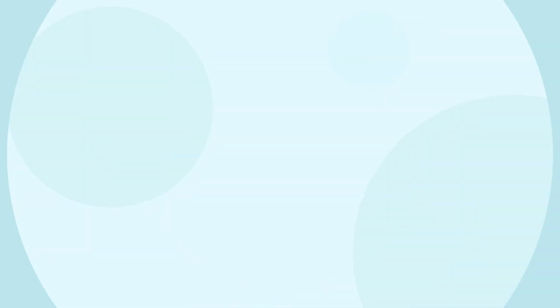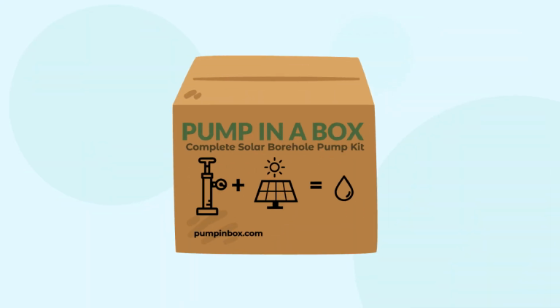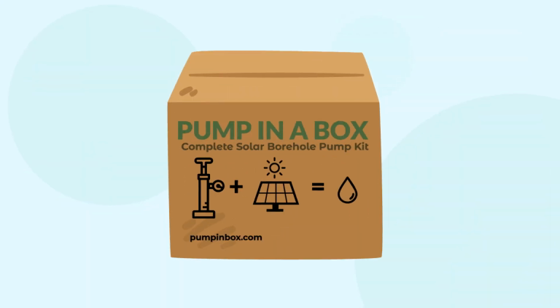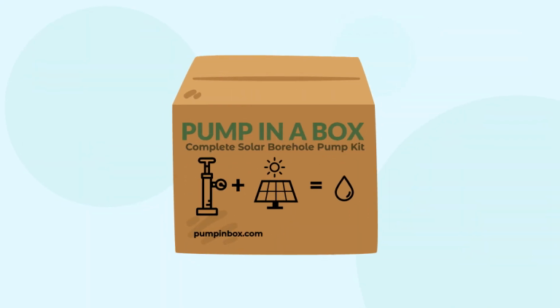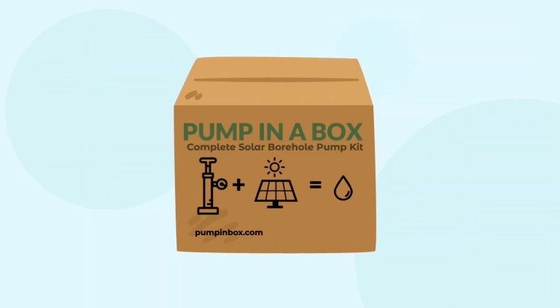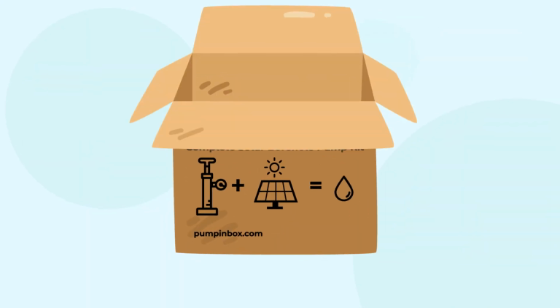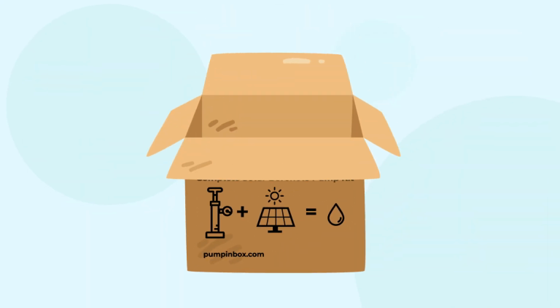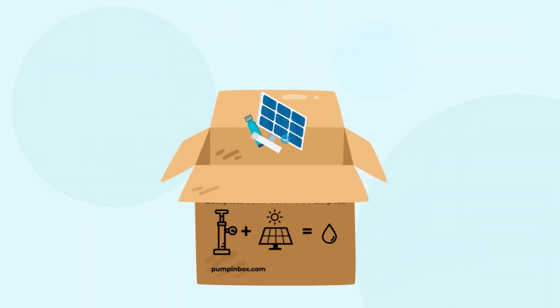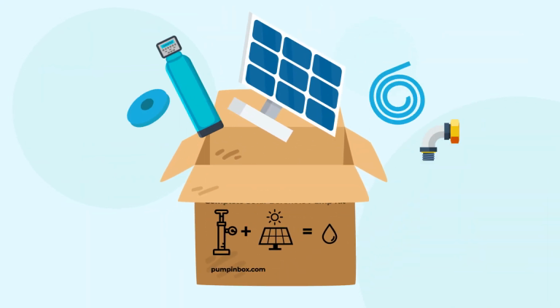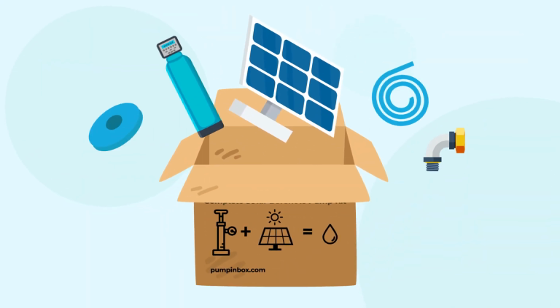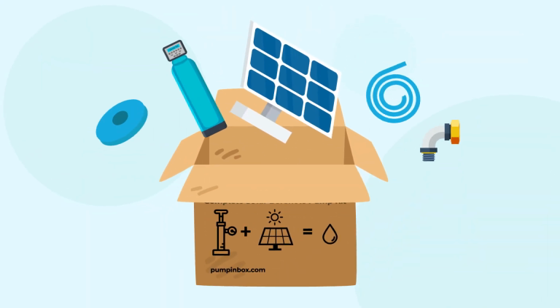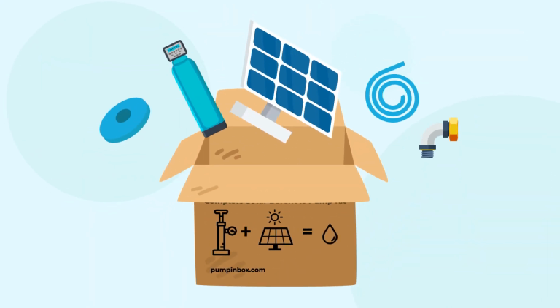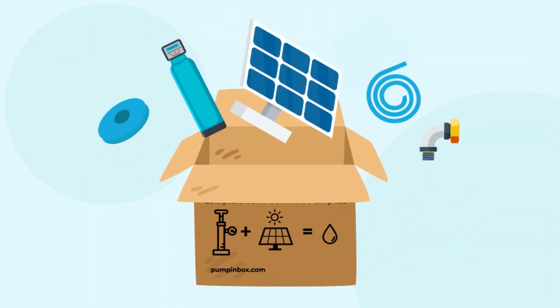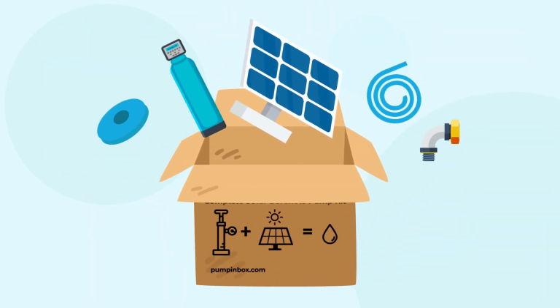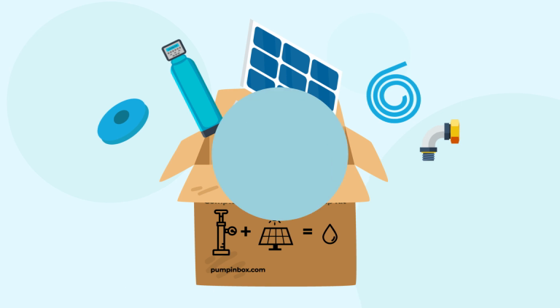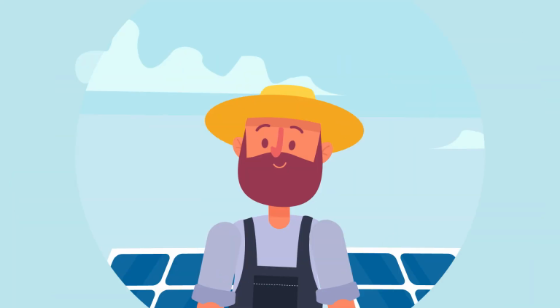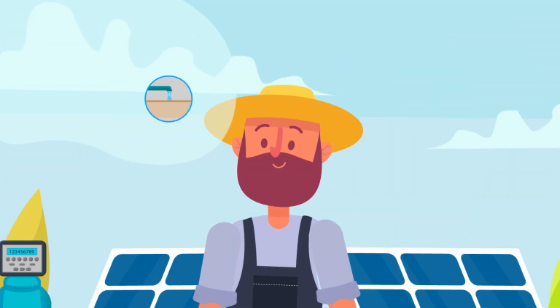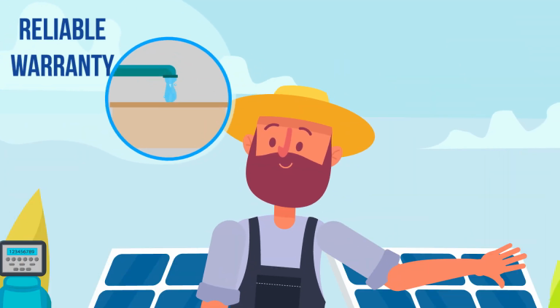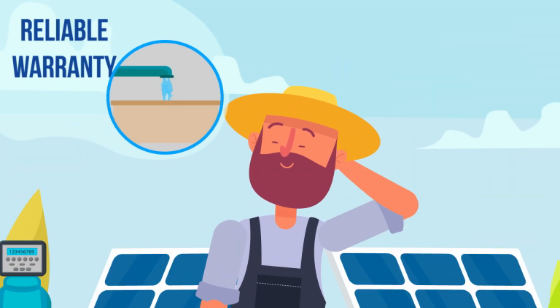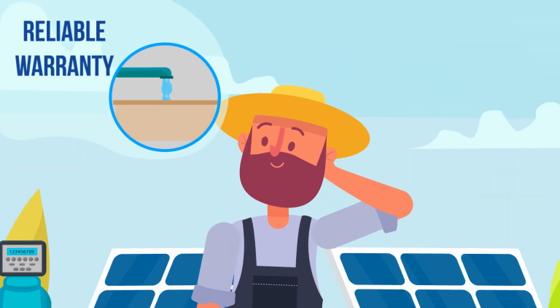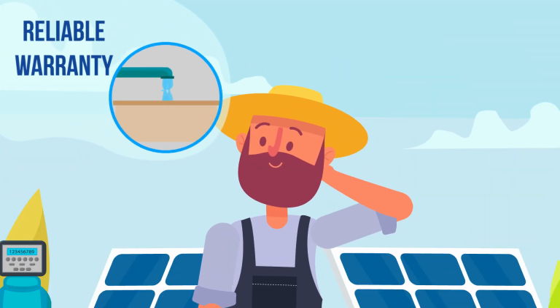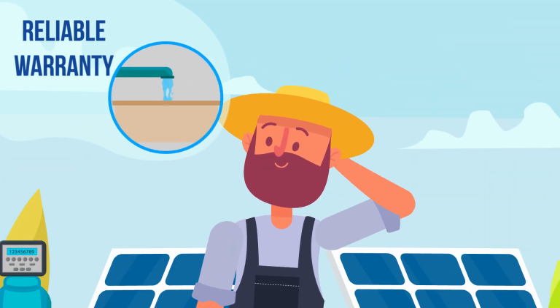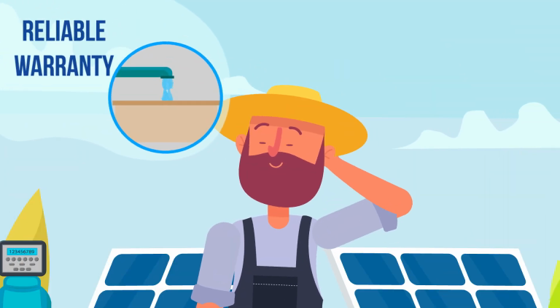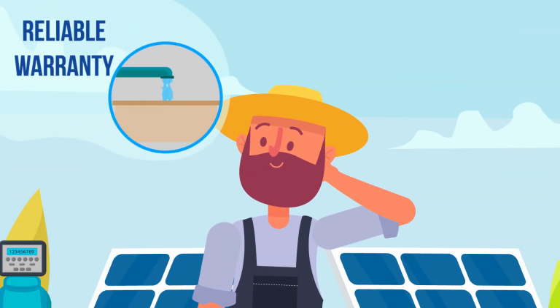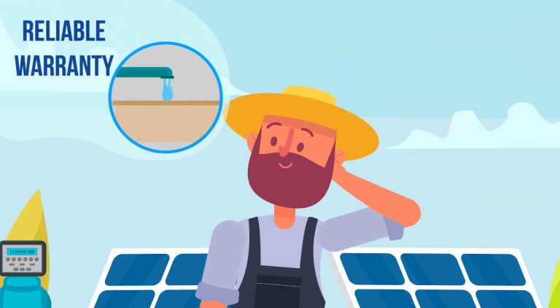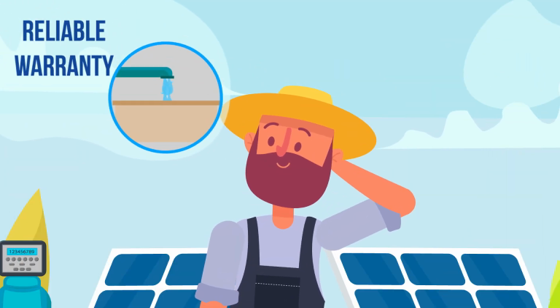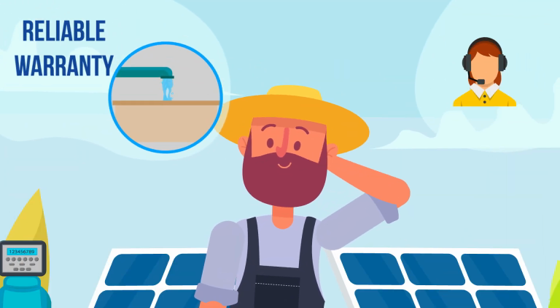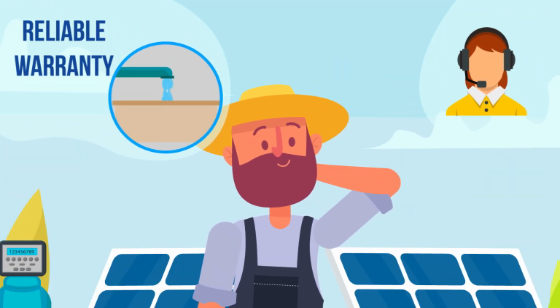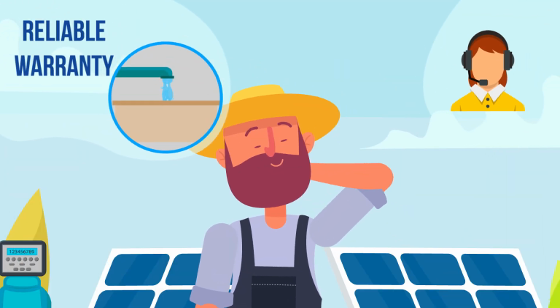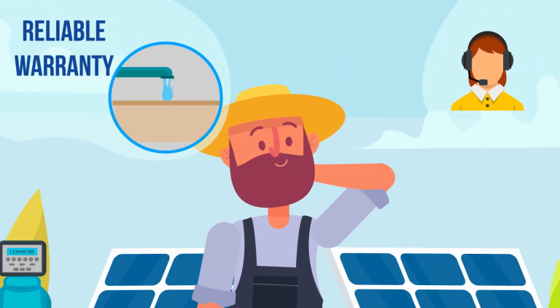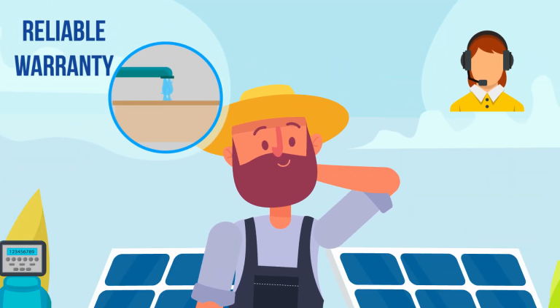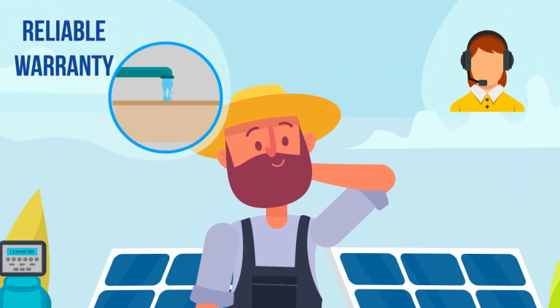Everything he wants is in a box and it's easy to install. He gets a reliable warranty and great after-sales support from Cedar Solar.